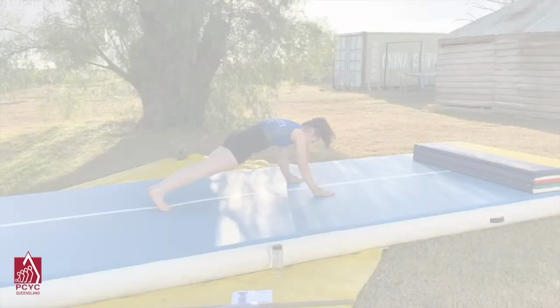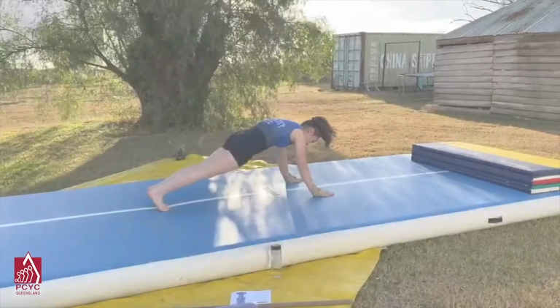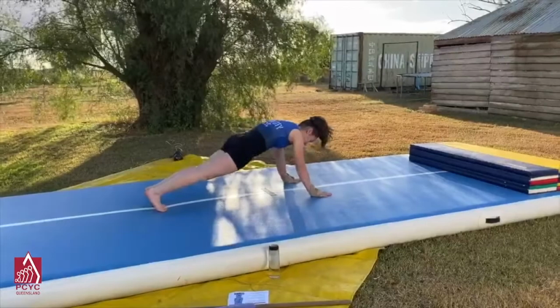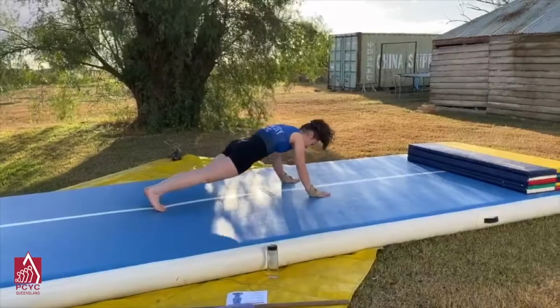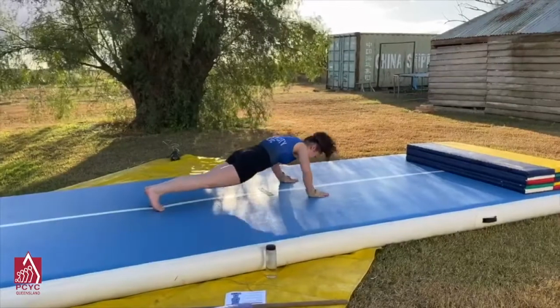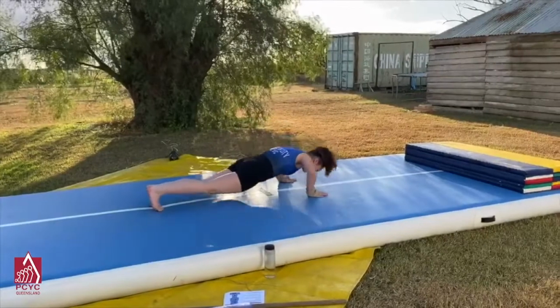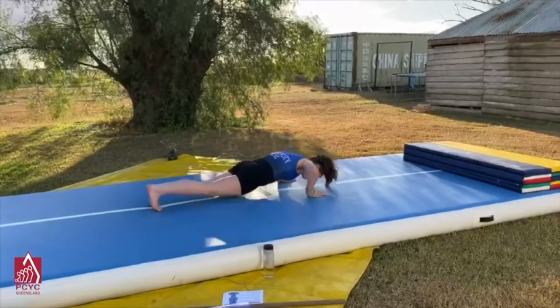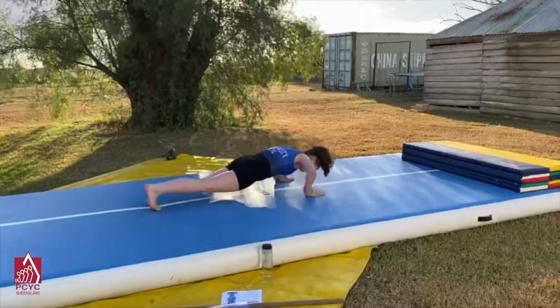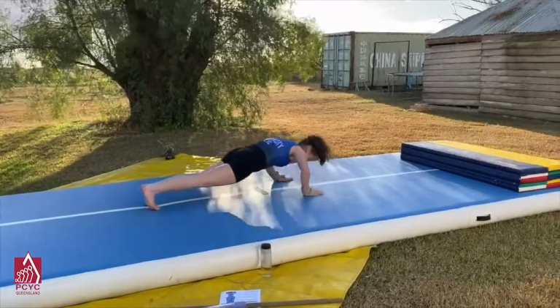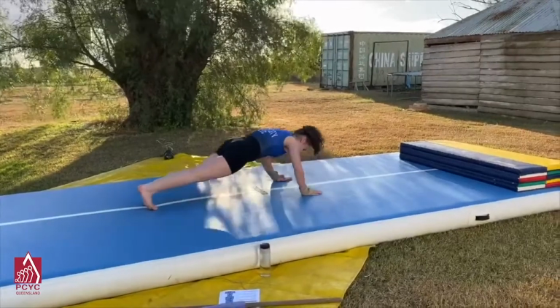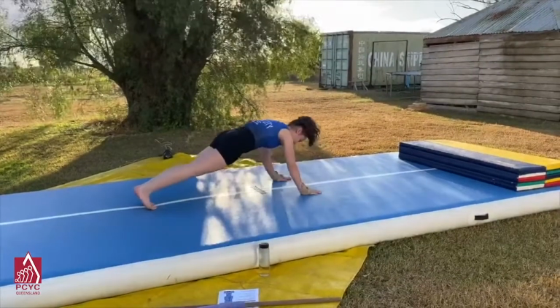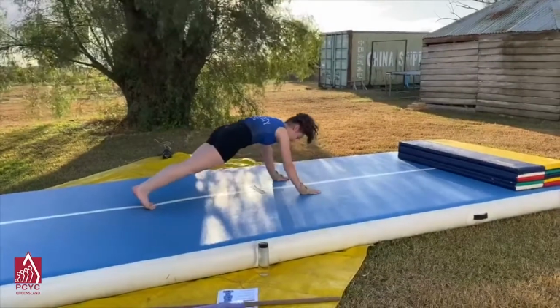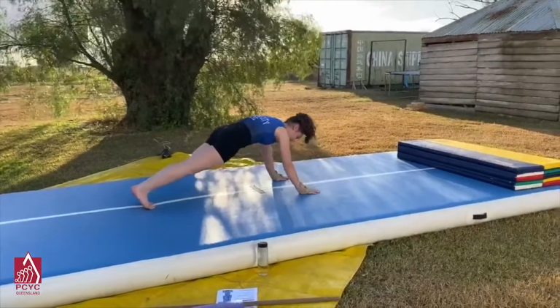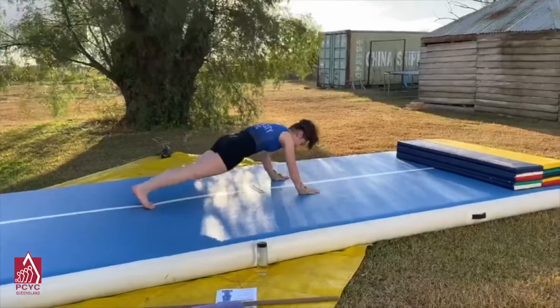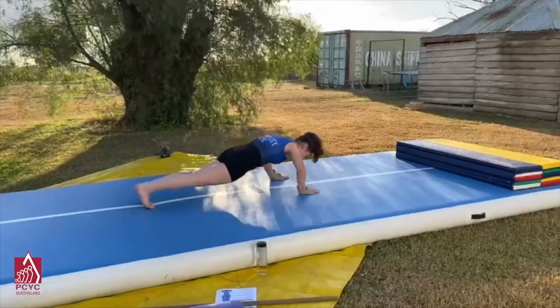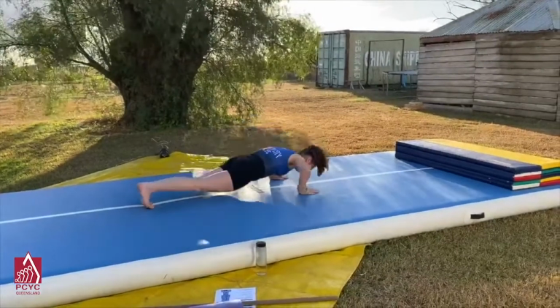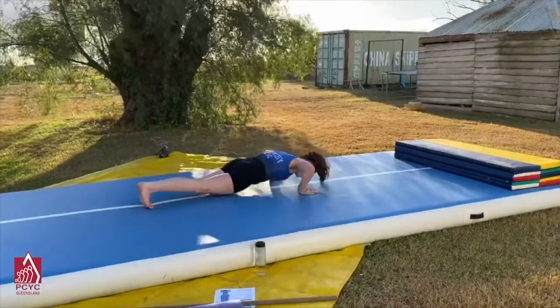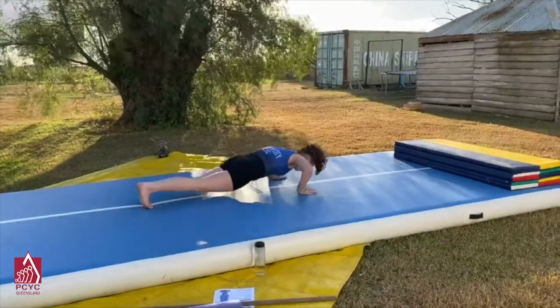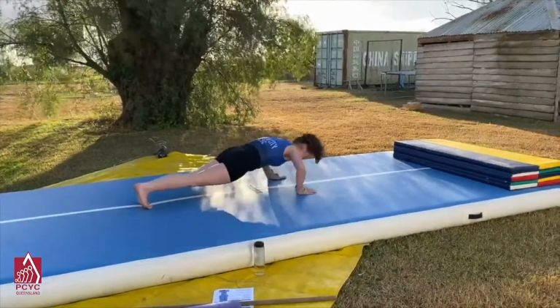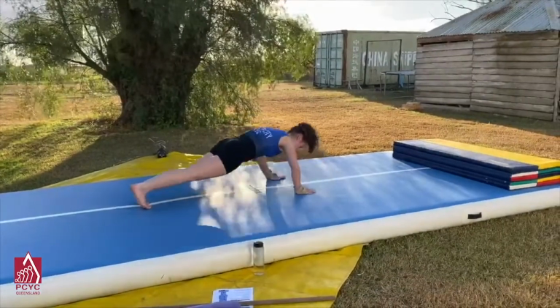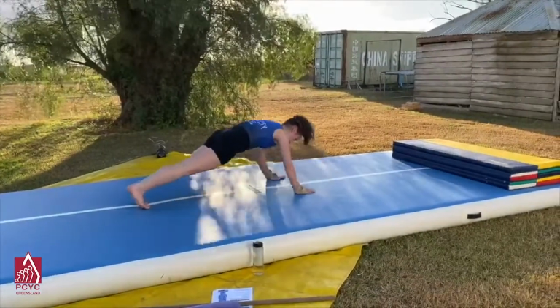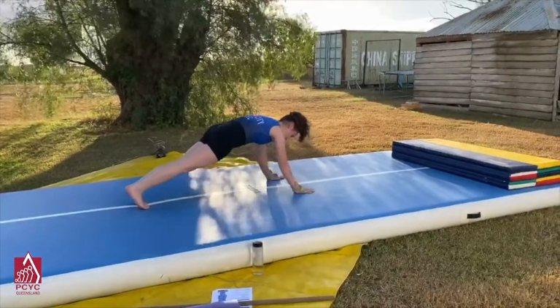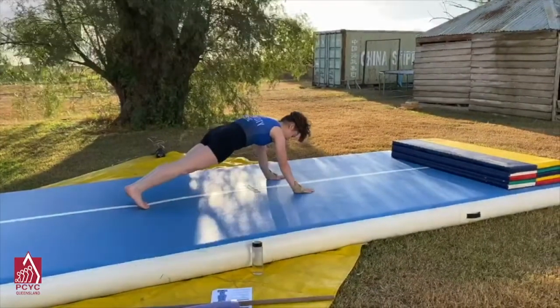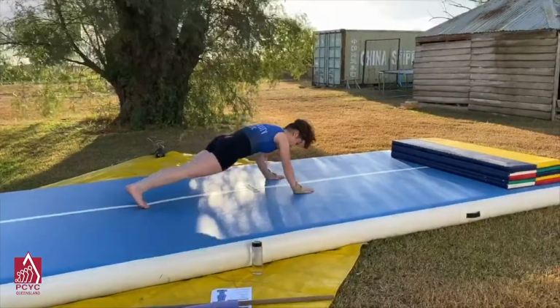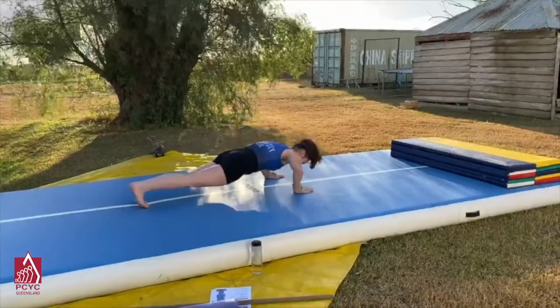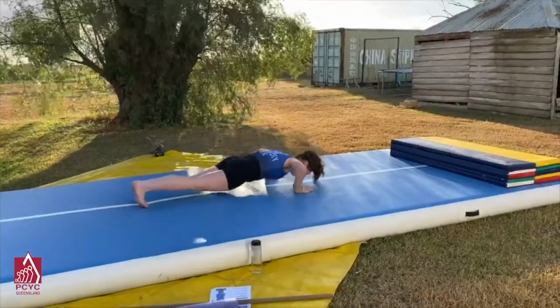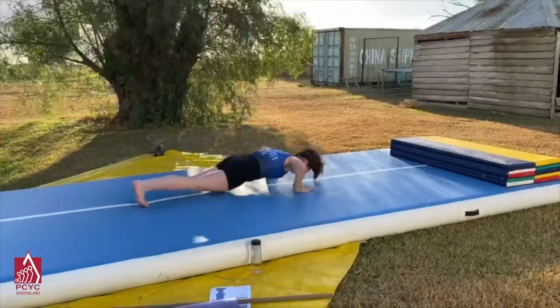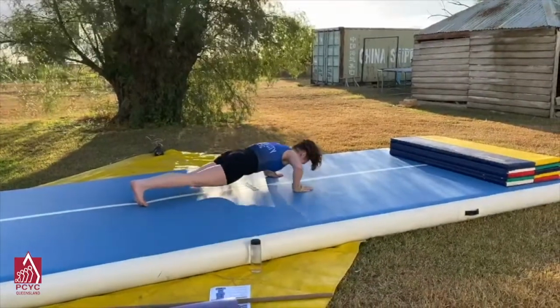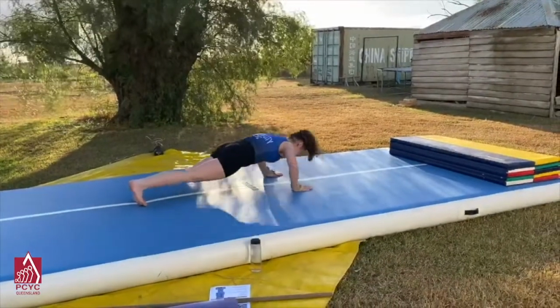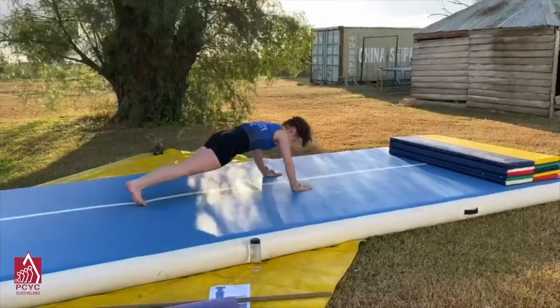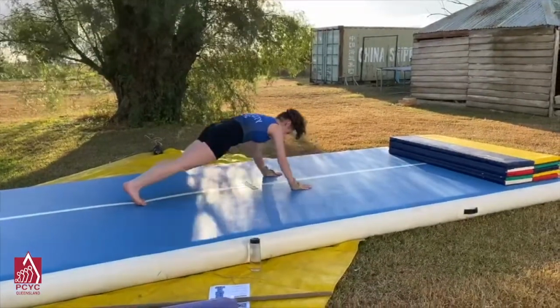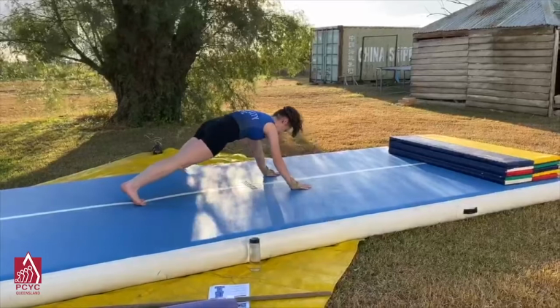Do your push-ups in whatever way you can where your body will remain tight throughout.